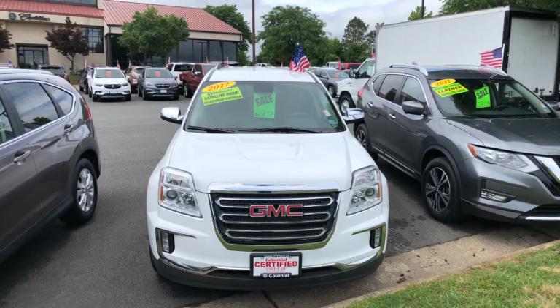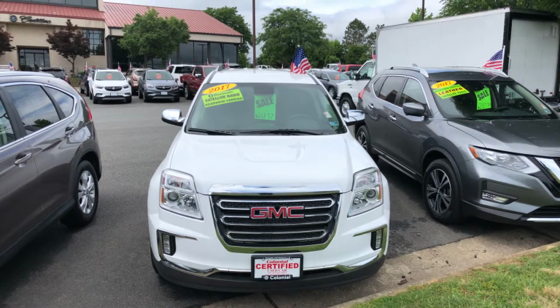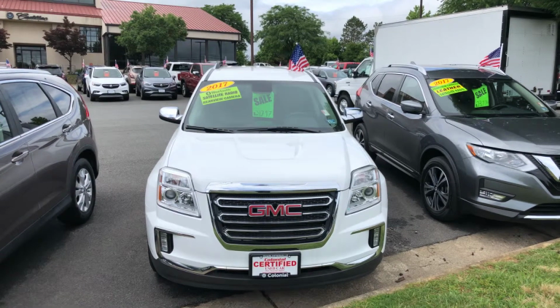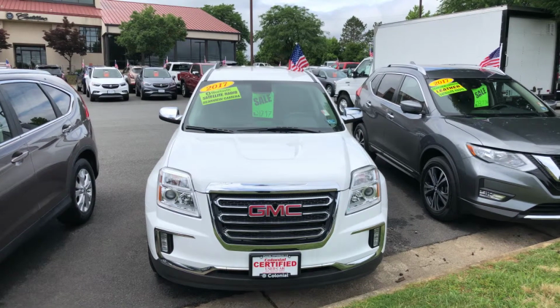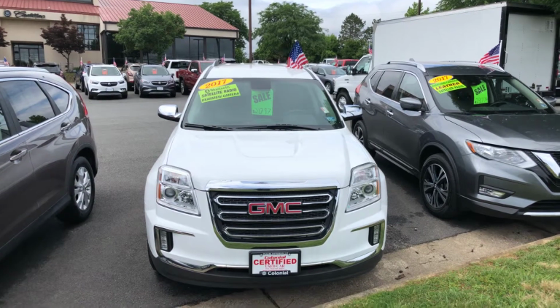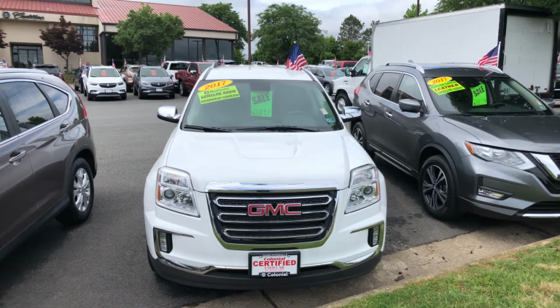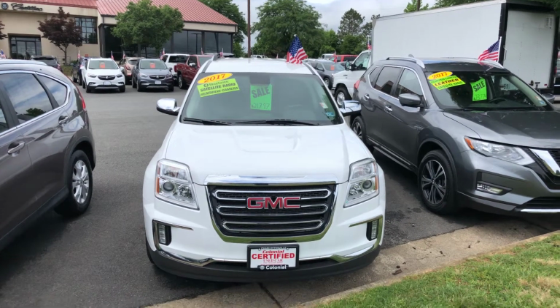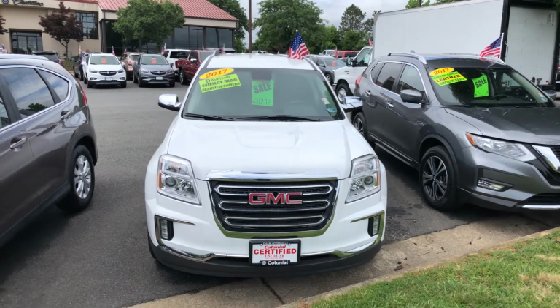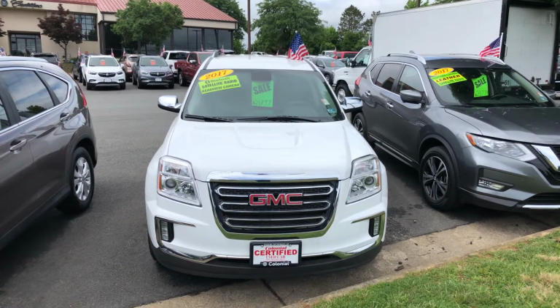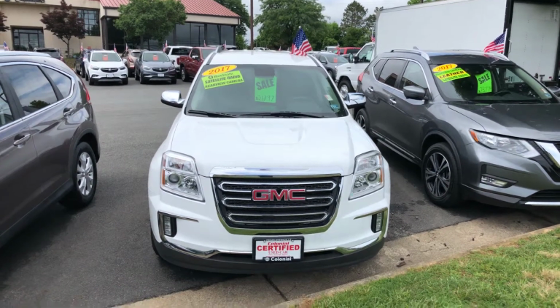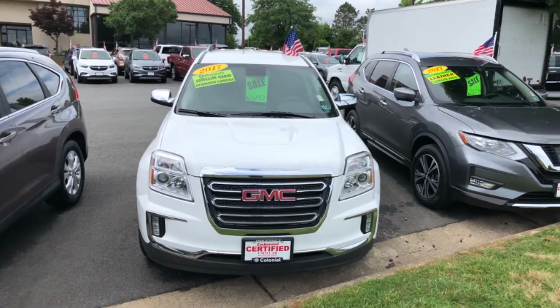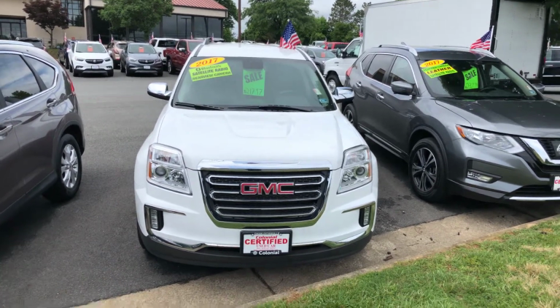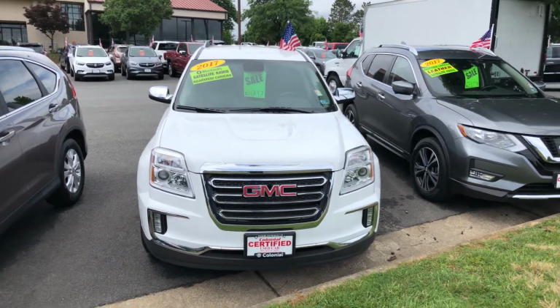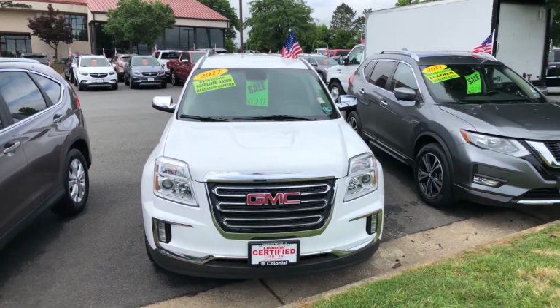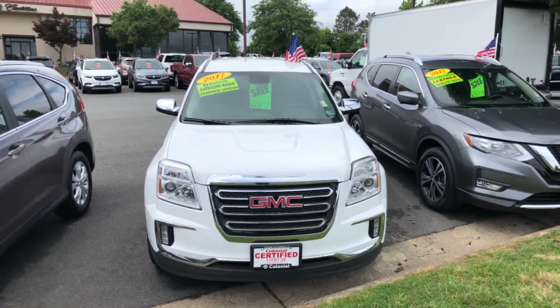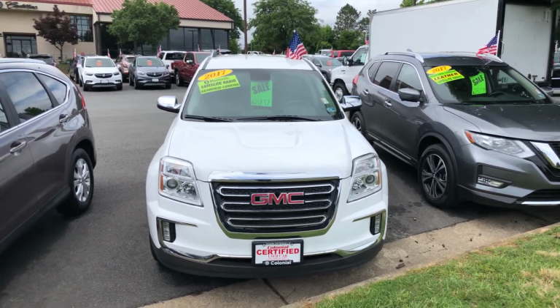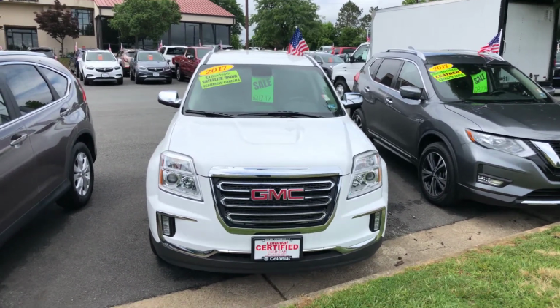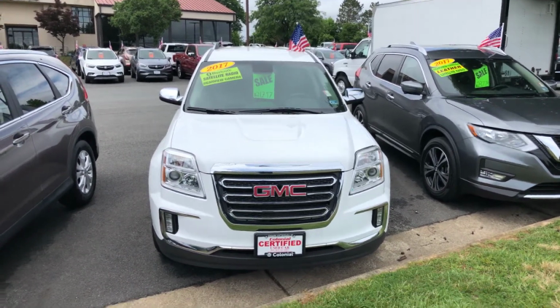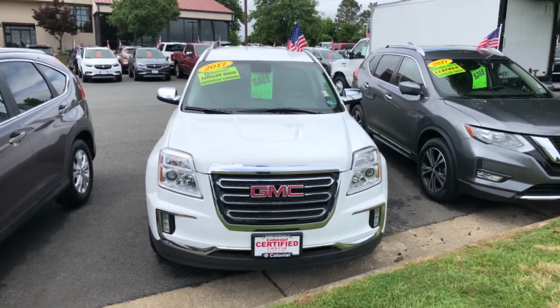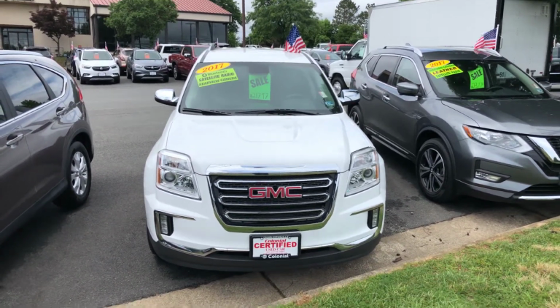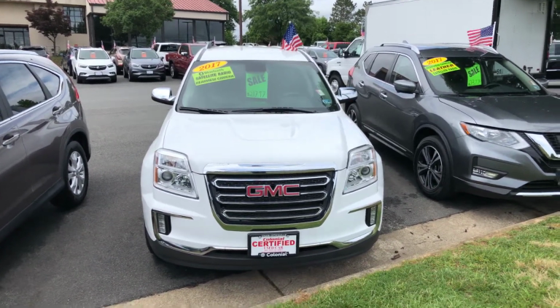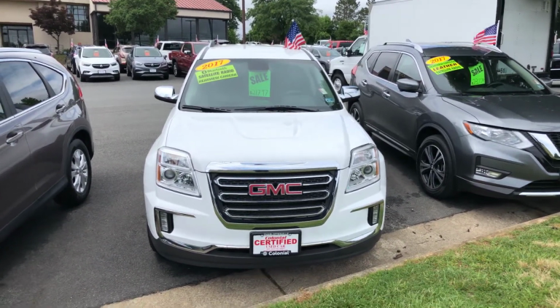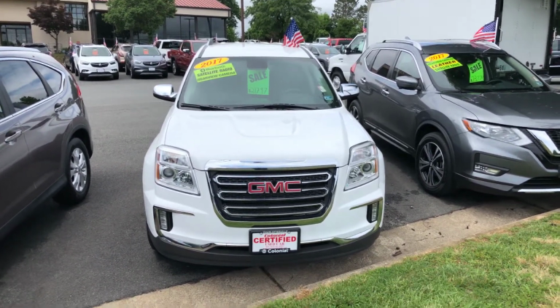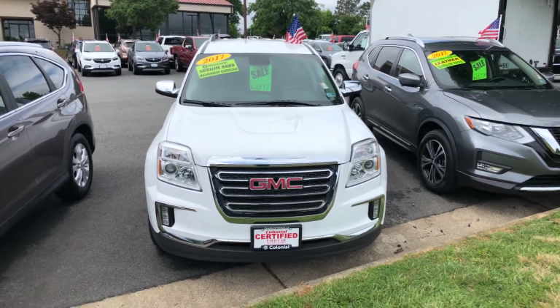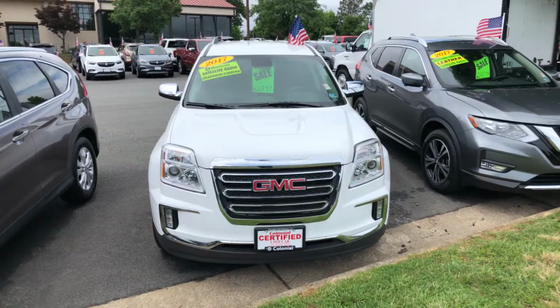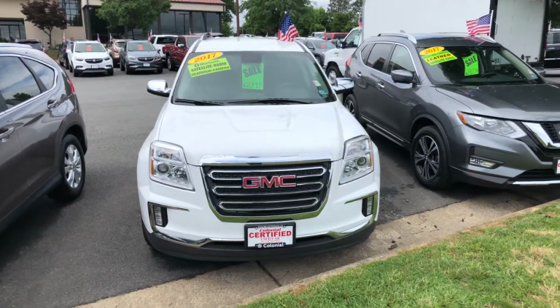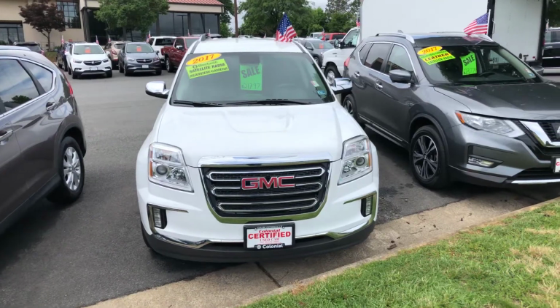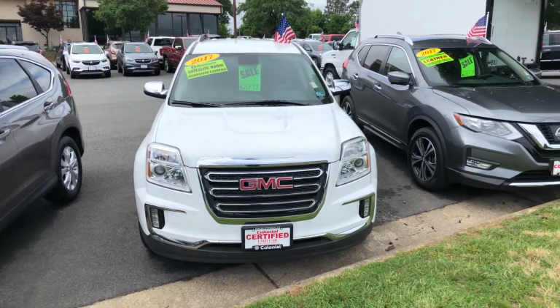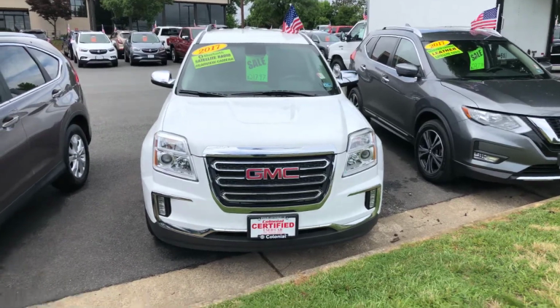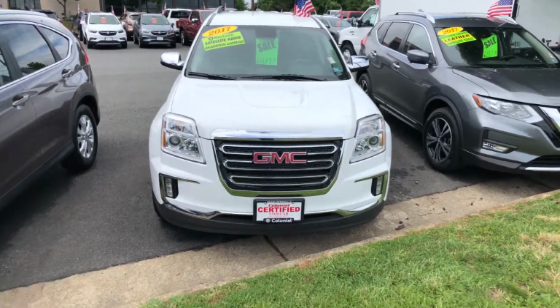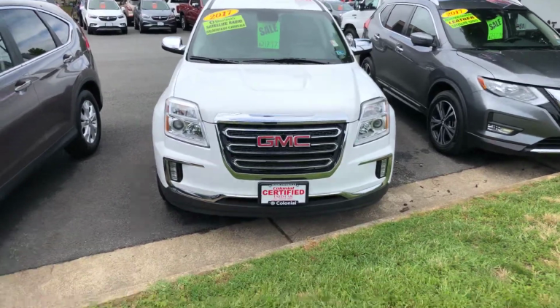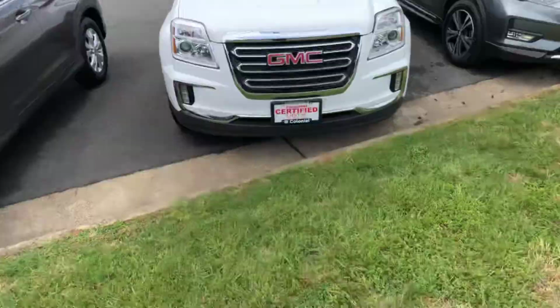Hi, this is Lucas Ald with Colonial Auto Center and I'm here with the 2017 GMC Terrain that you're interested in.